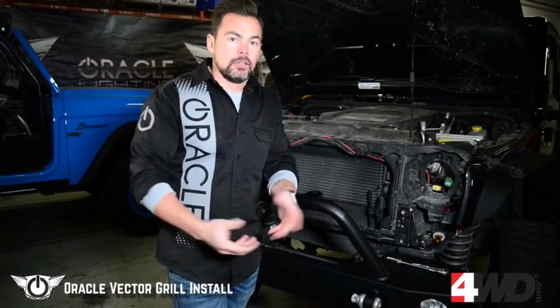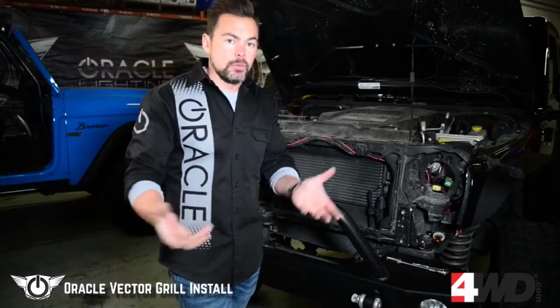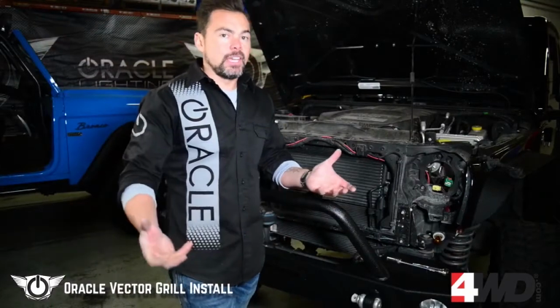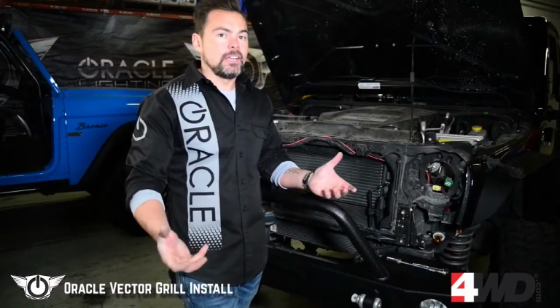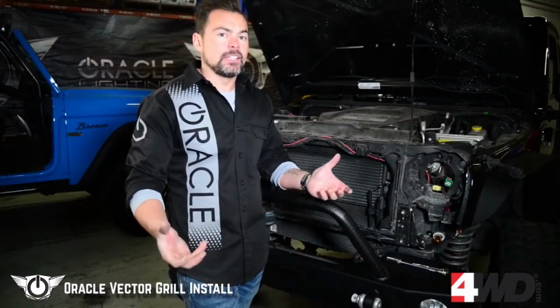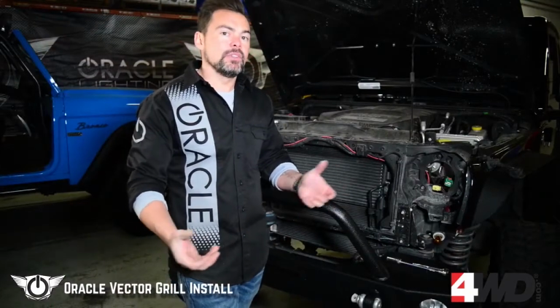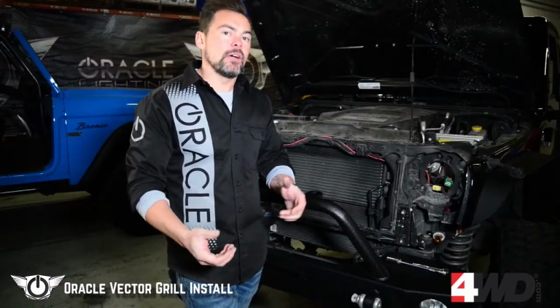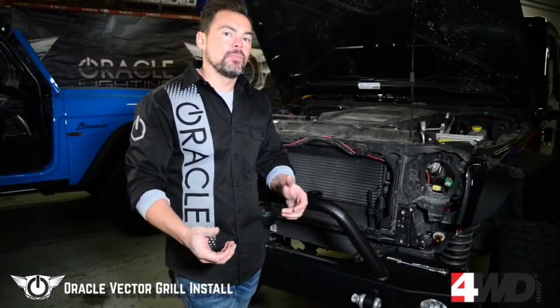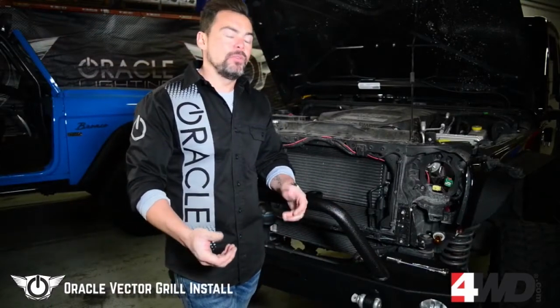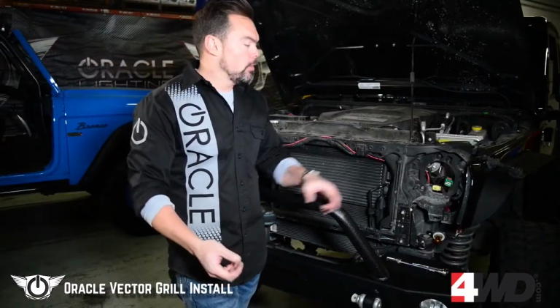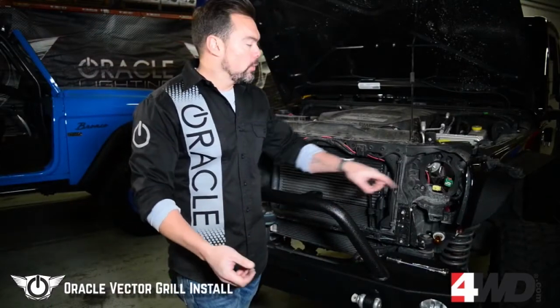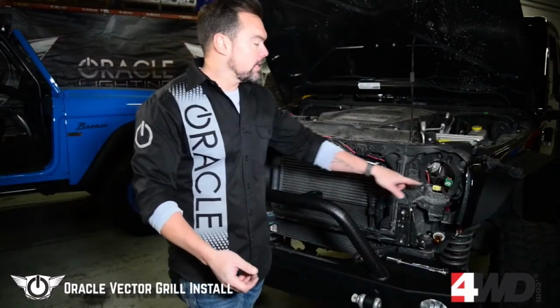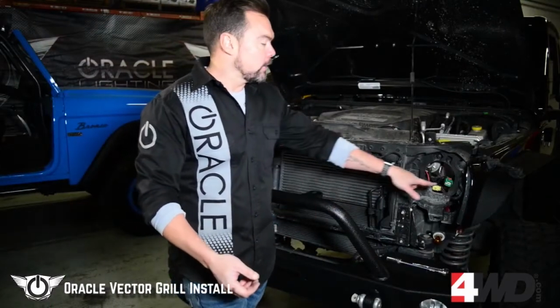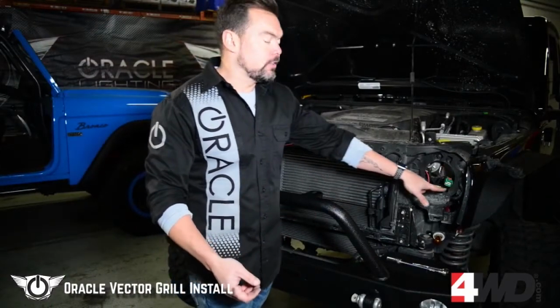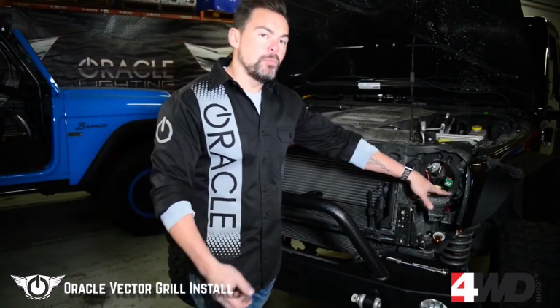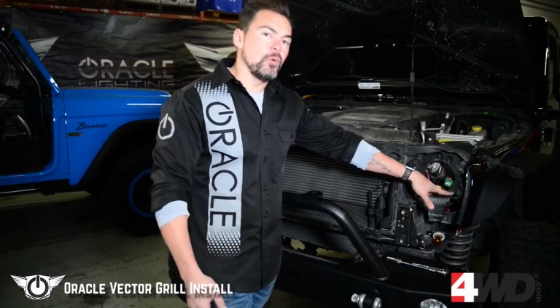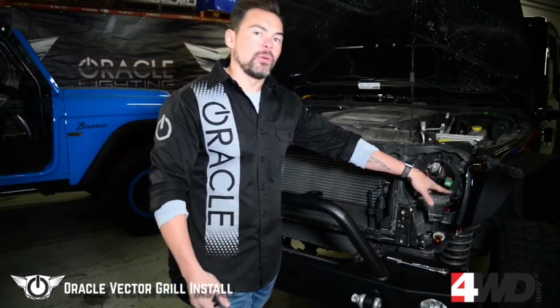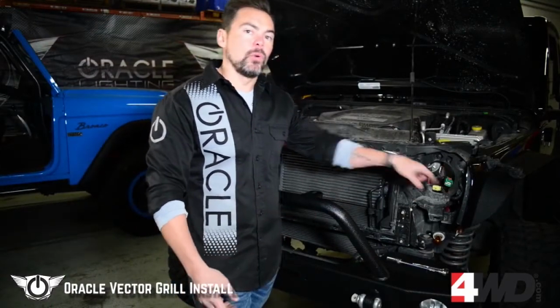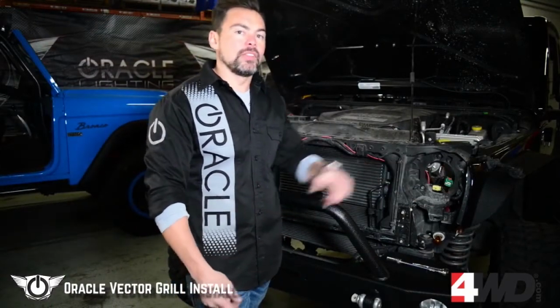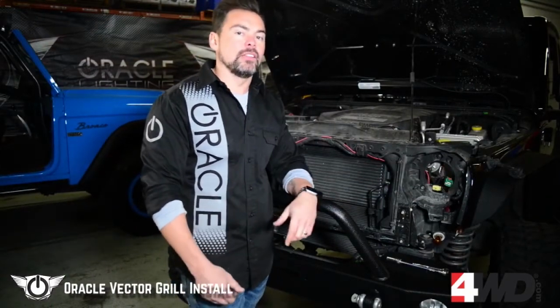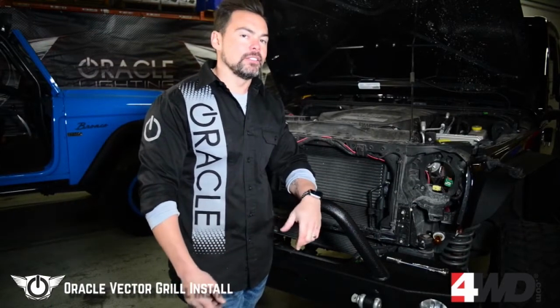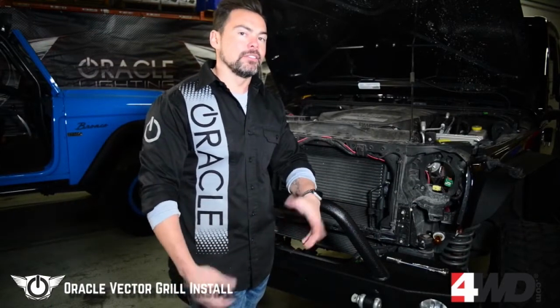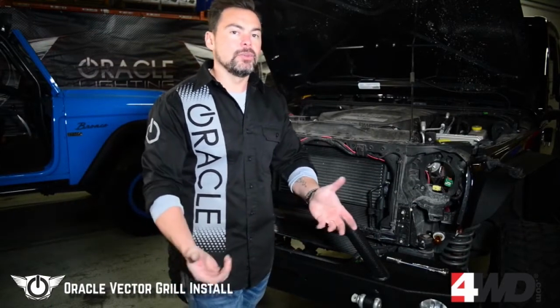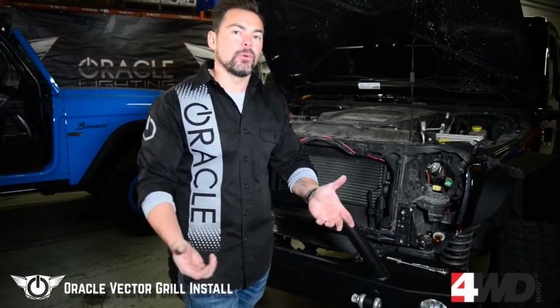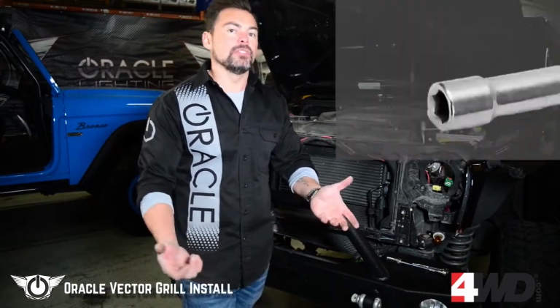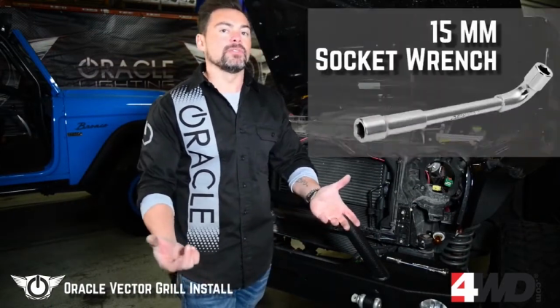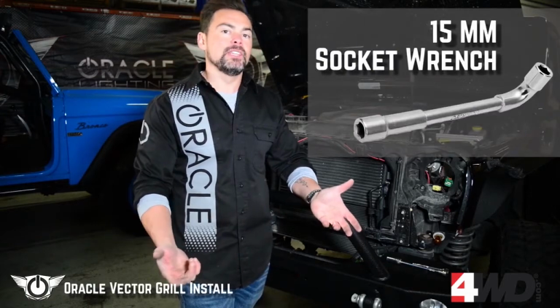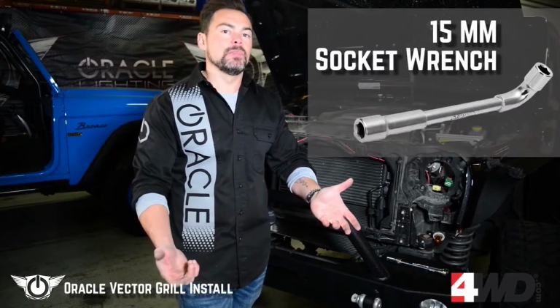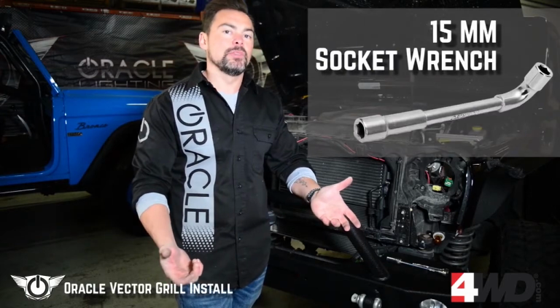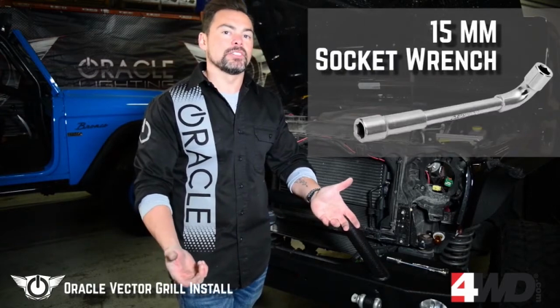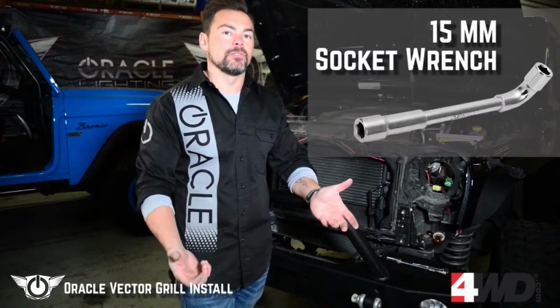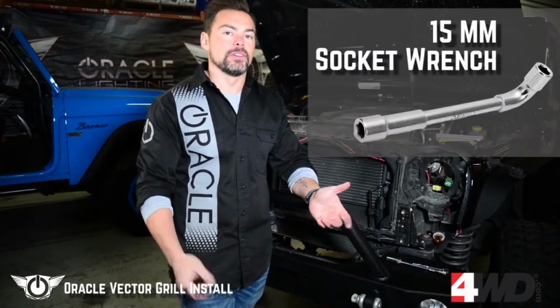With the headlight assemblies now removed, we need to take out the two posts that were holding the headlights in. To do that, we're going to use a 15mm socket wrench.